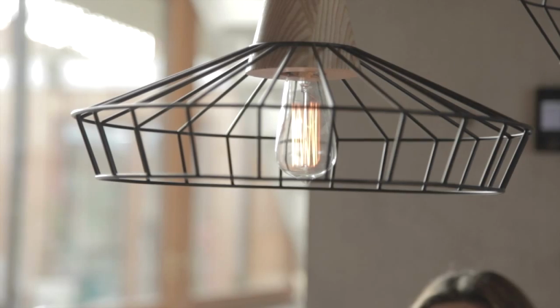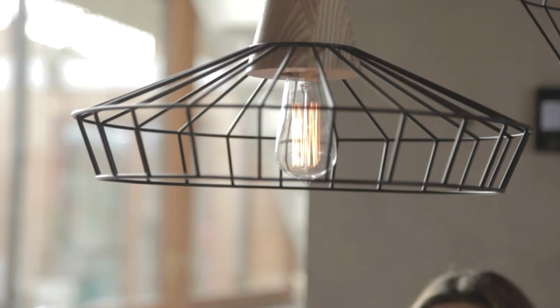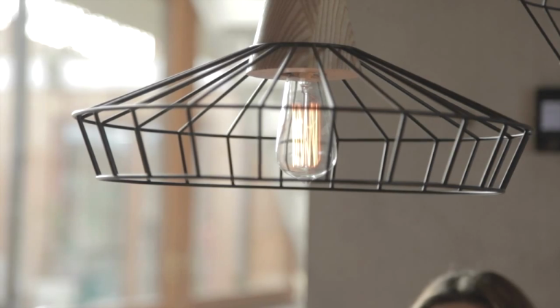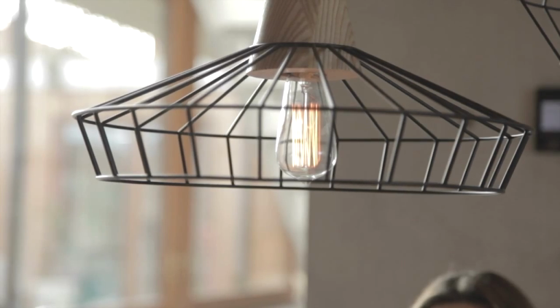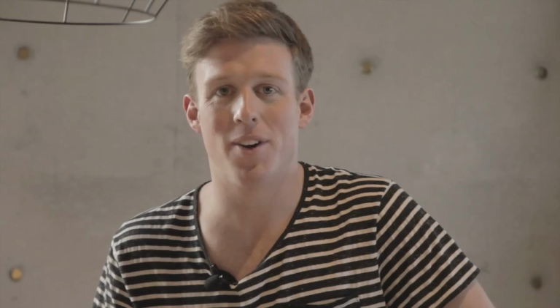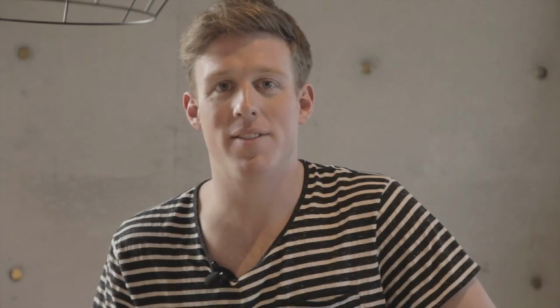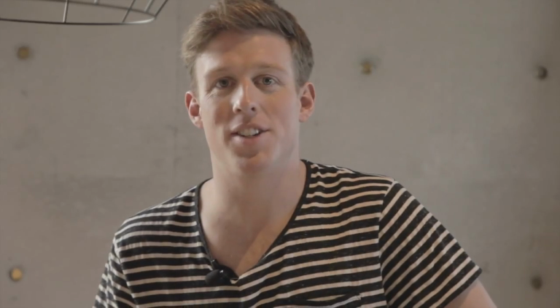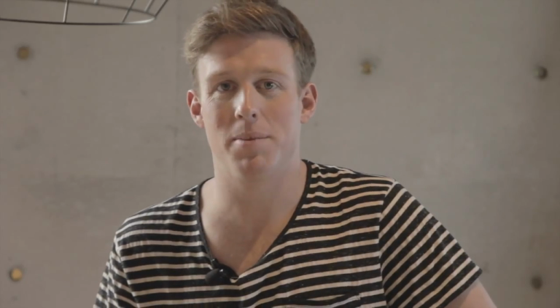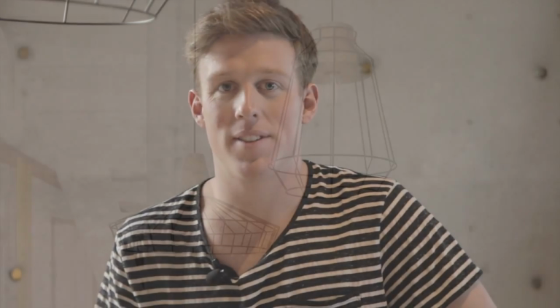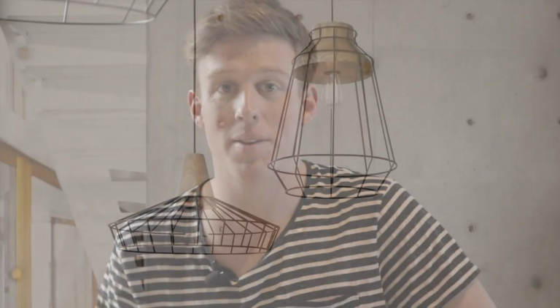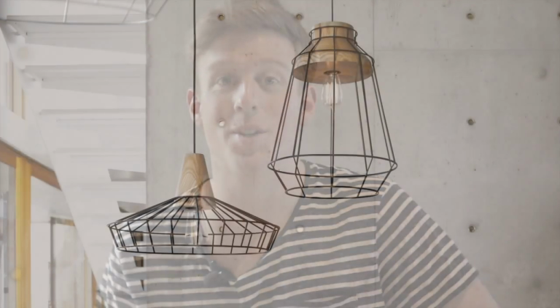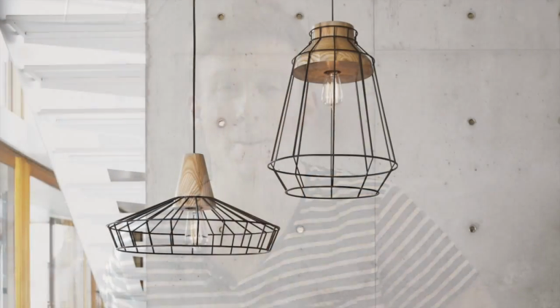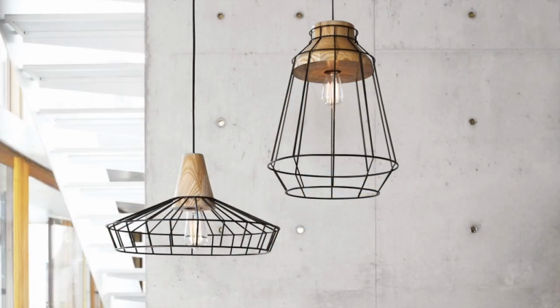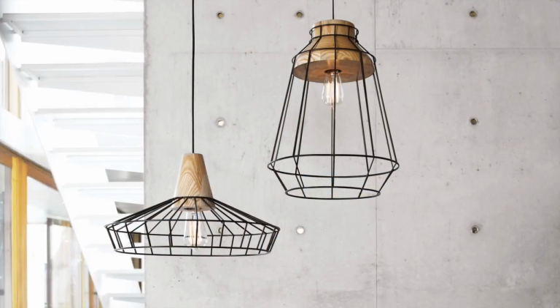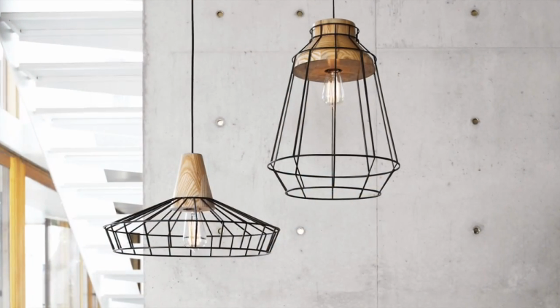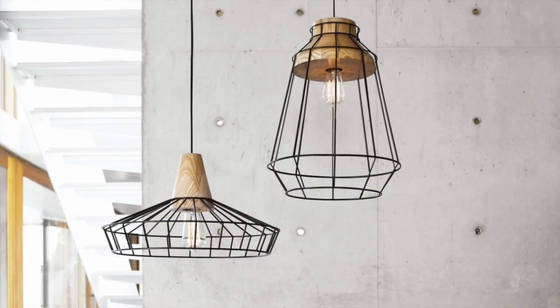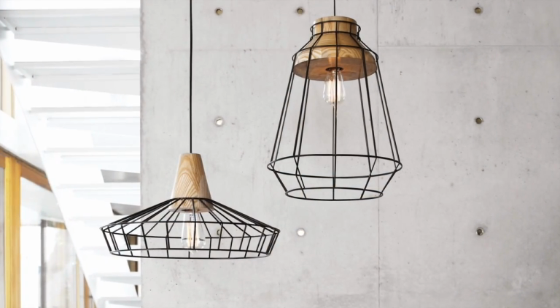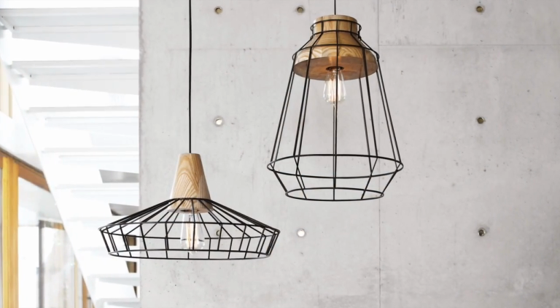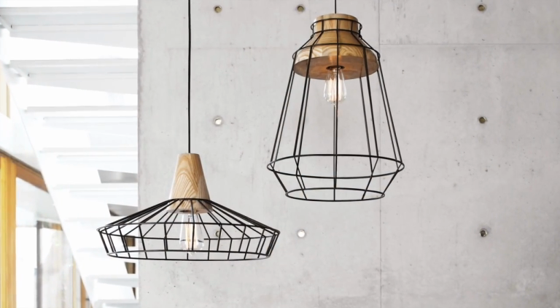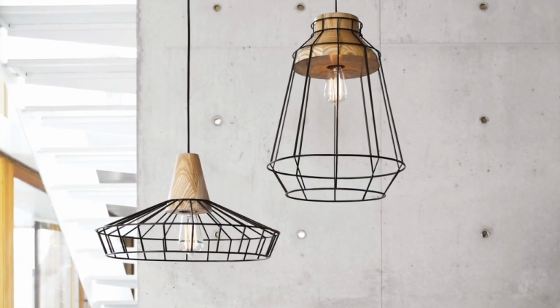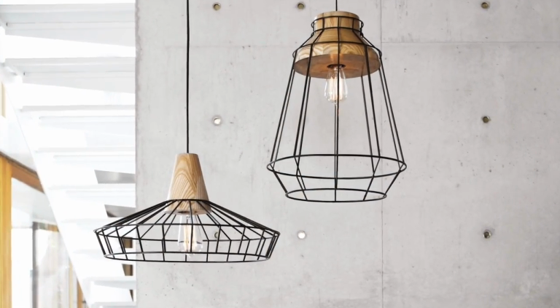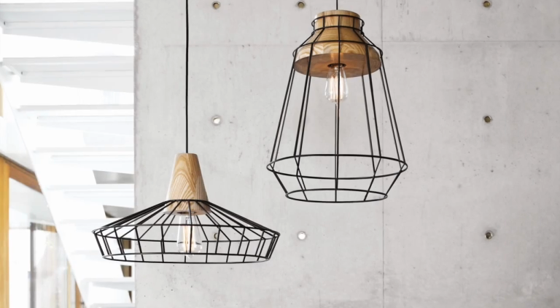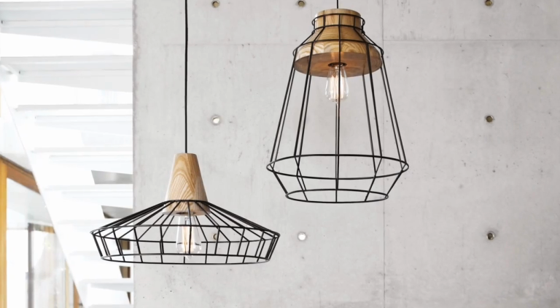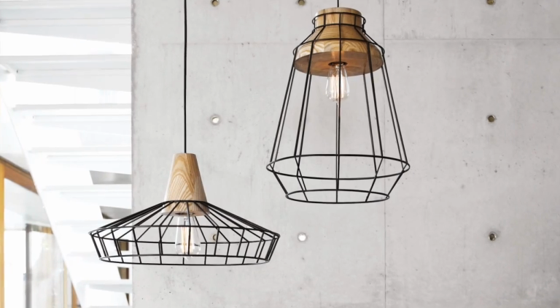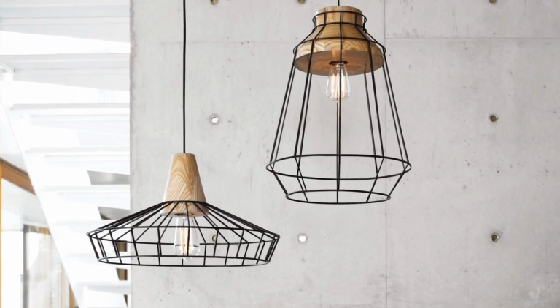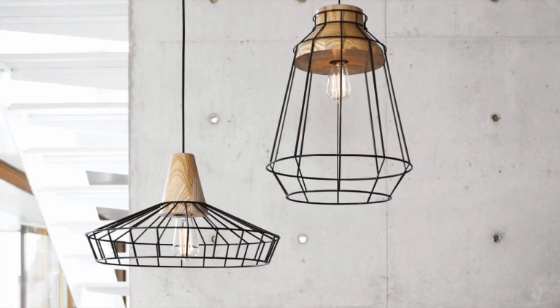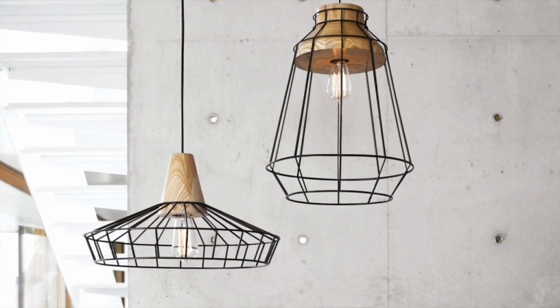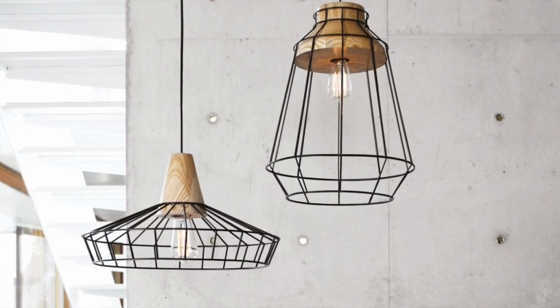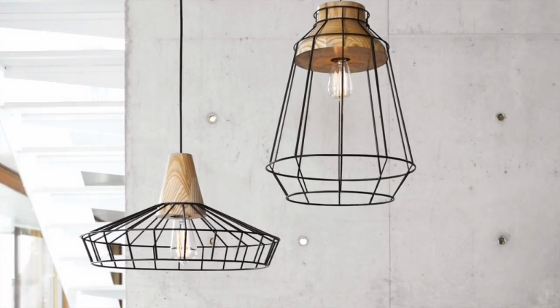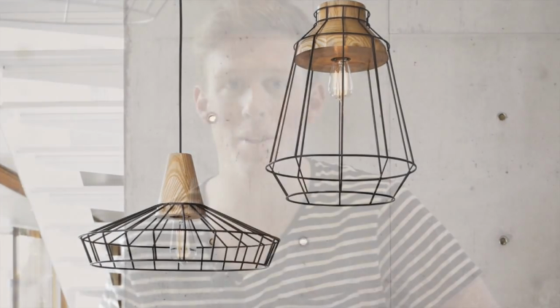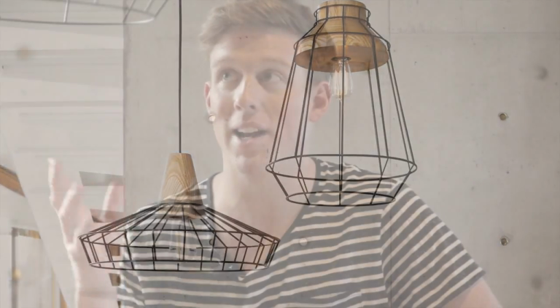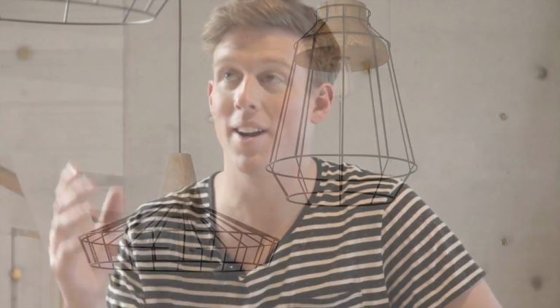The Reuben pendants come in five different shapes. For something more contemporary, go with the ash wood with the white frame. Or for something with instant drama, go for the ash wood with the black frame.